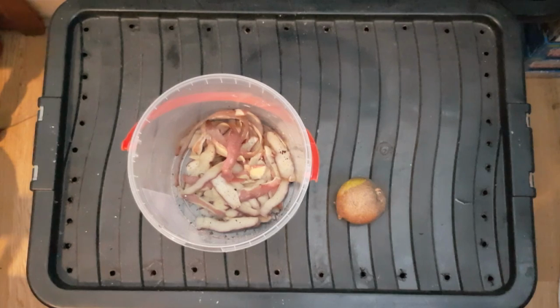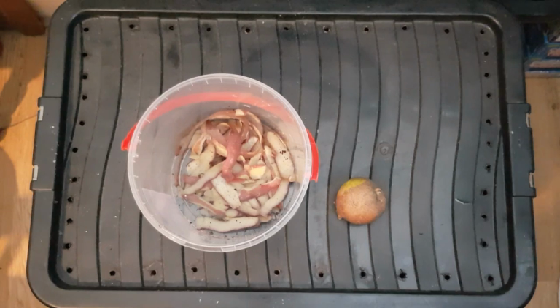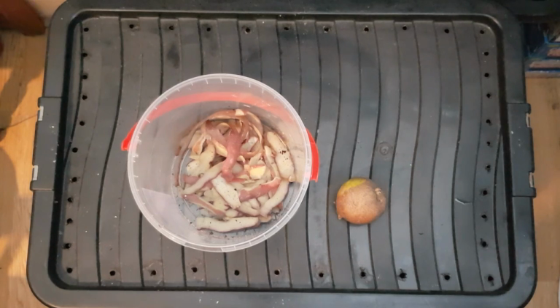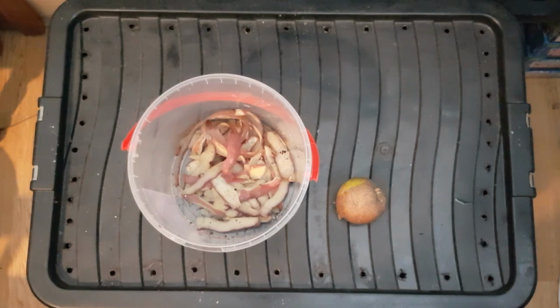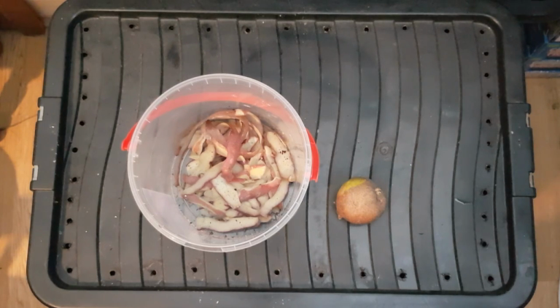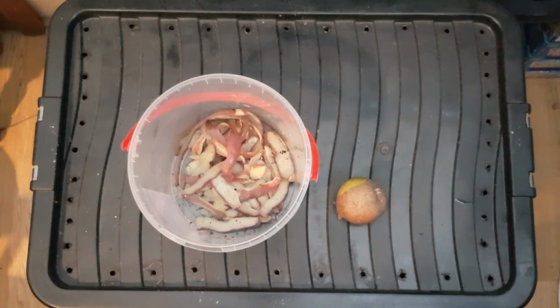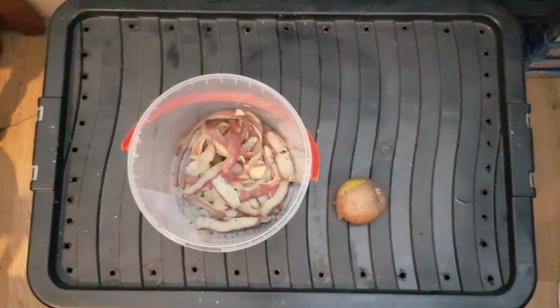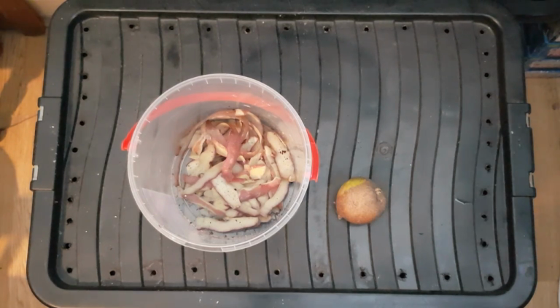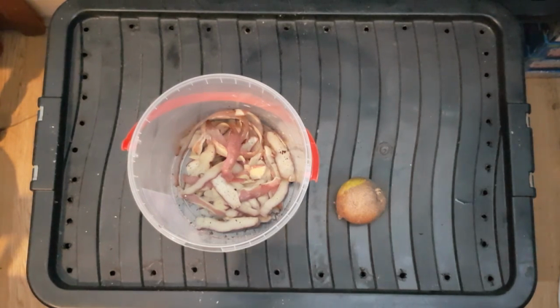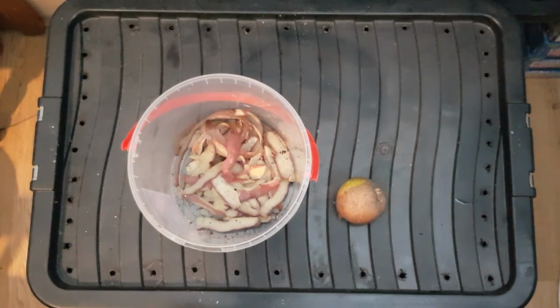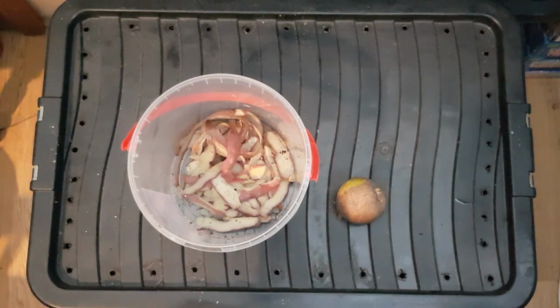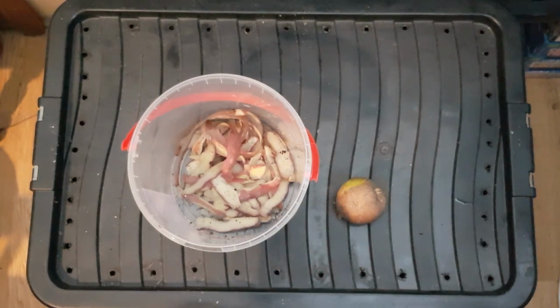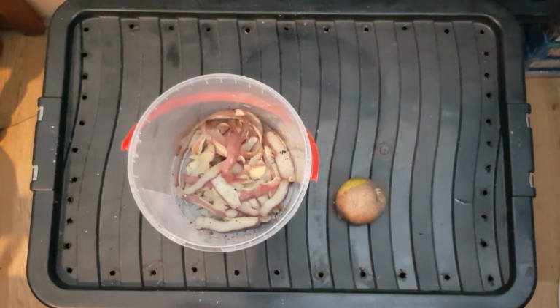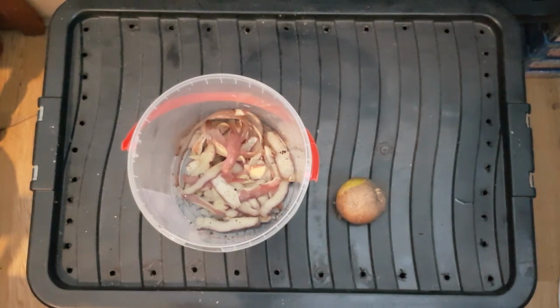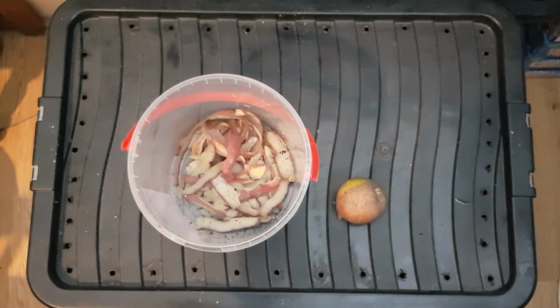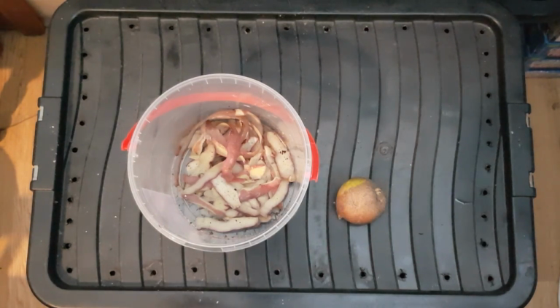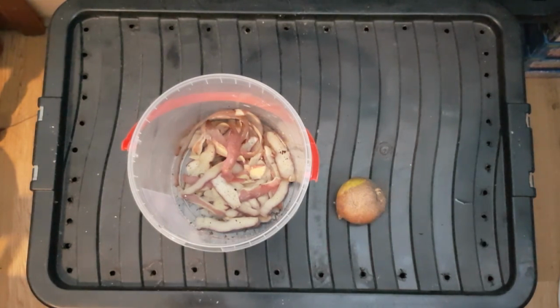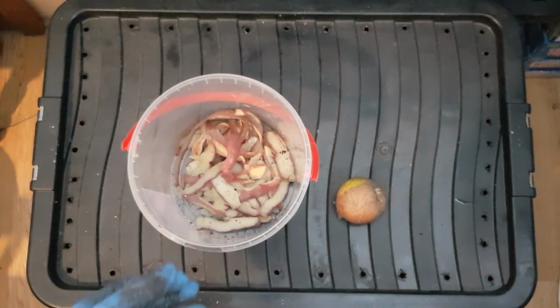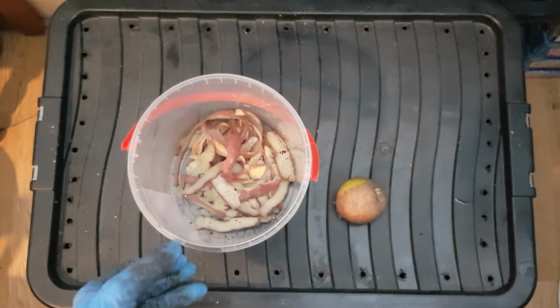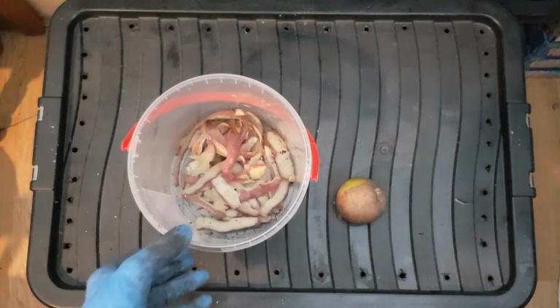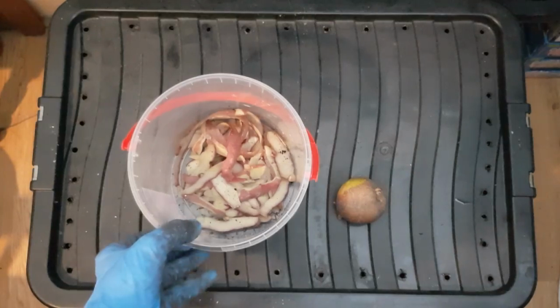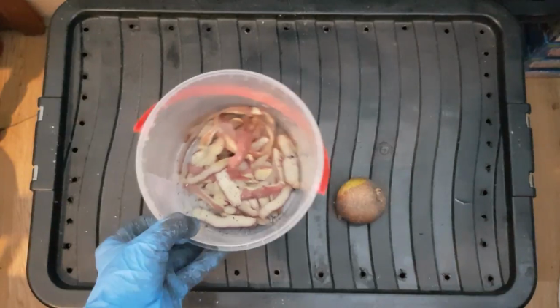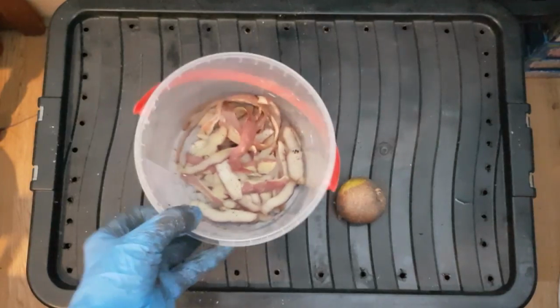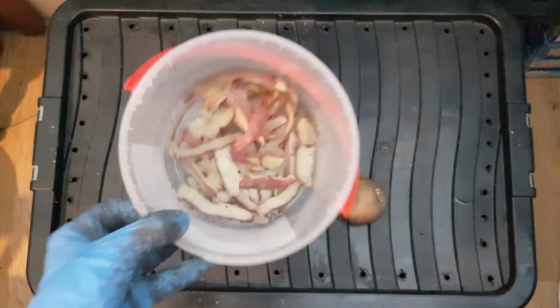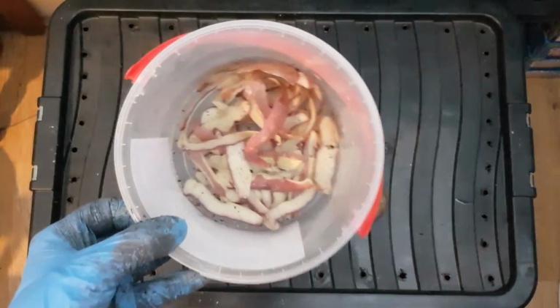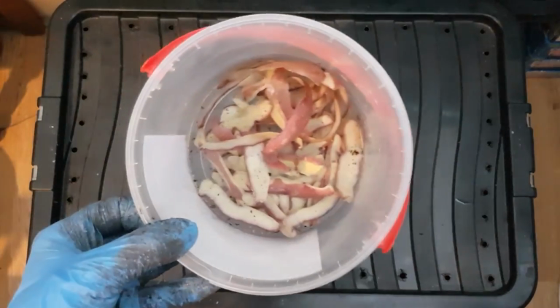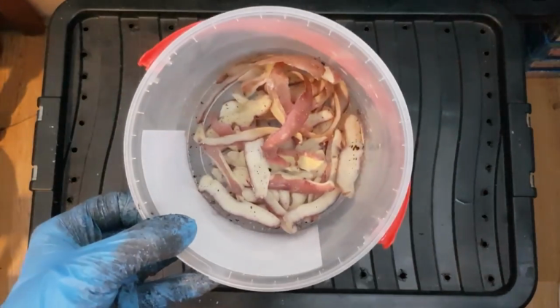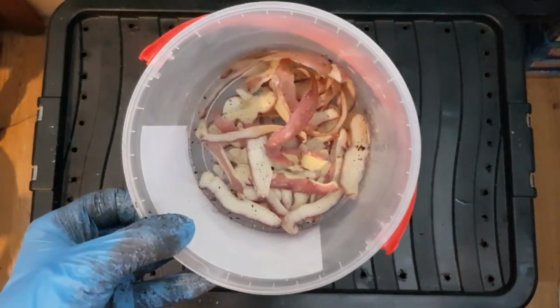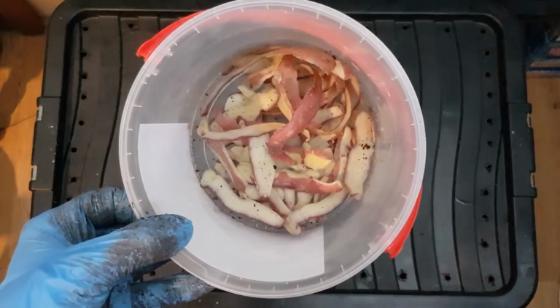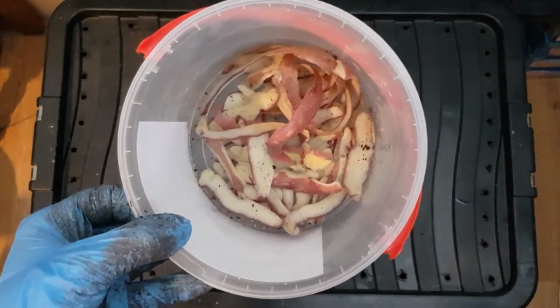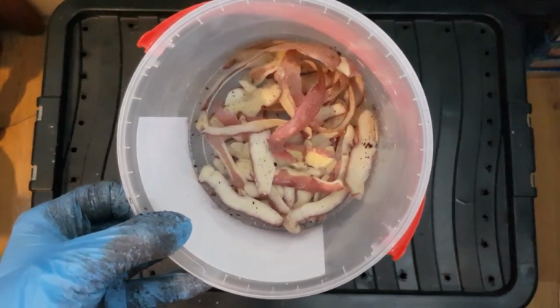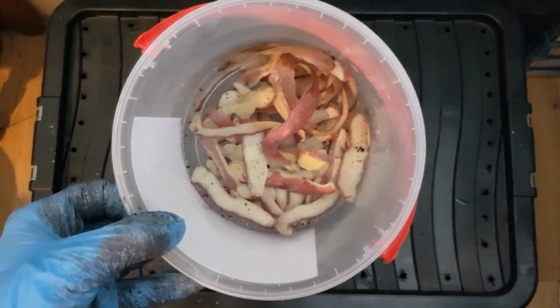What's going on everybody? I just wanted to take the time today to talk to you about potato peelings.